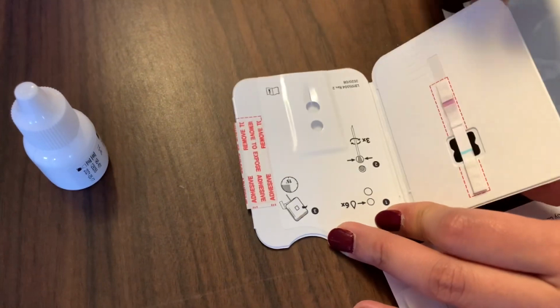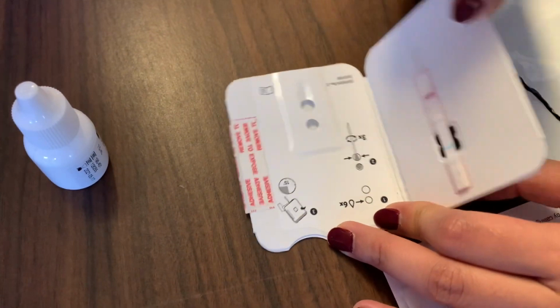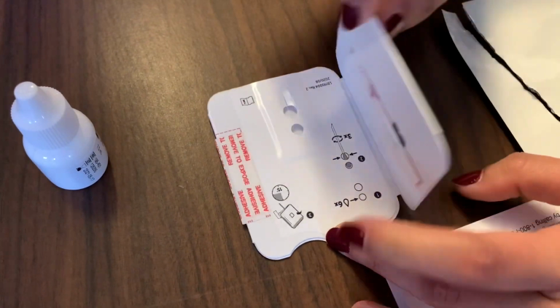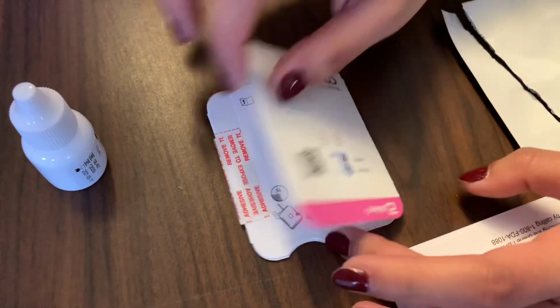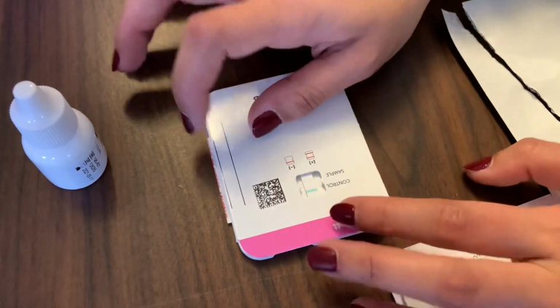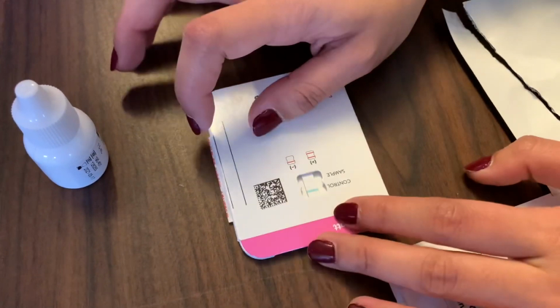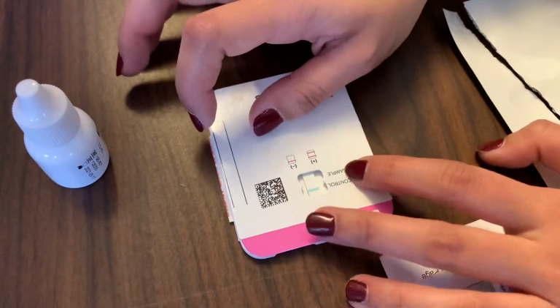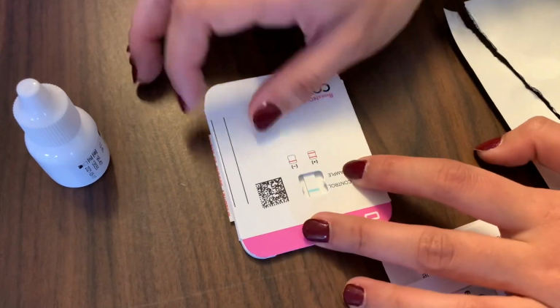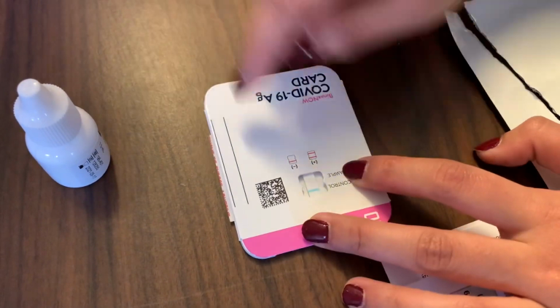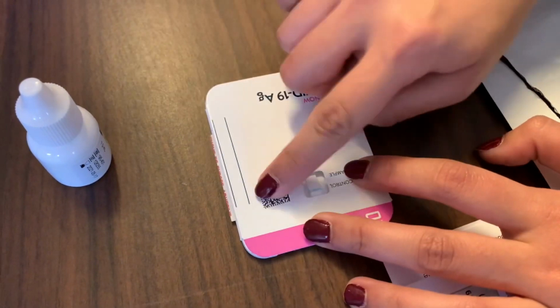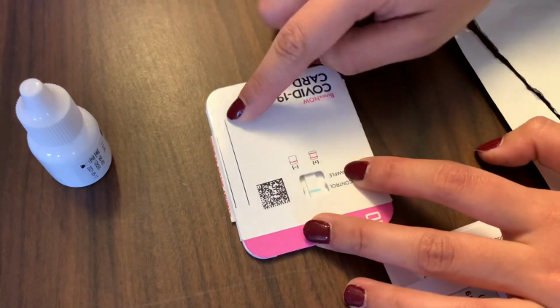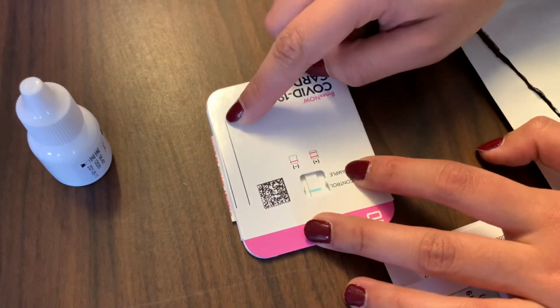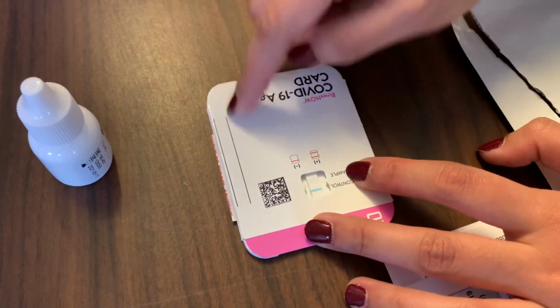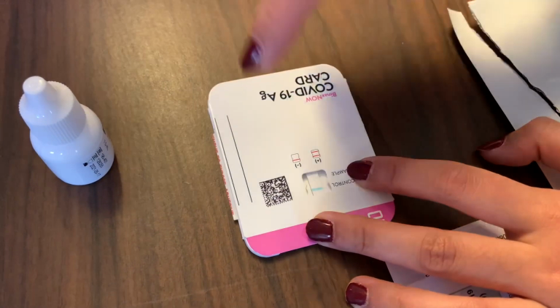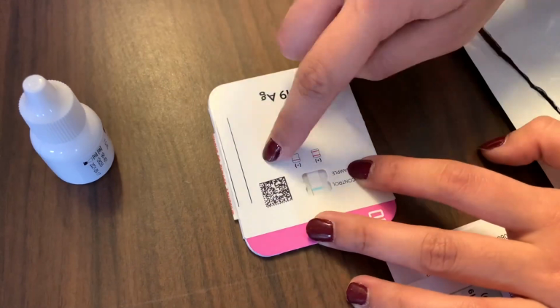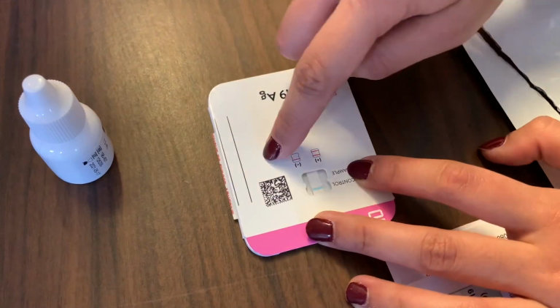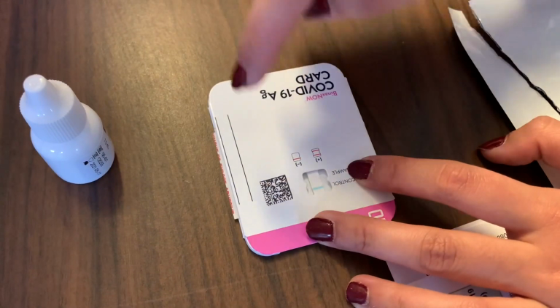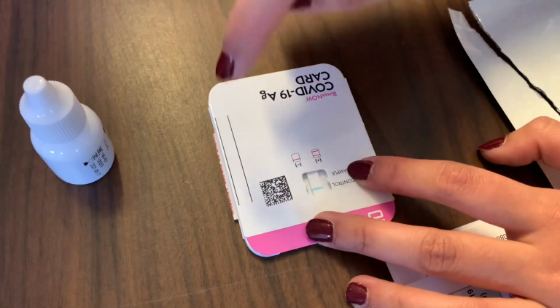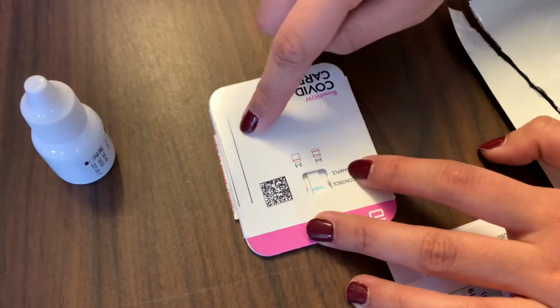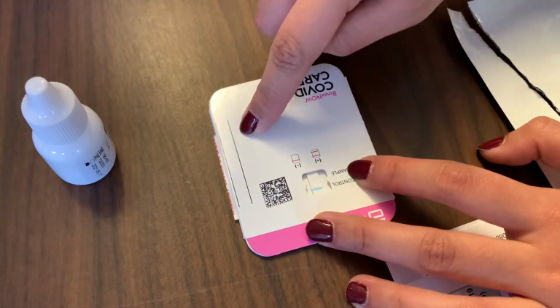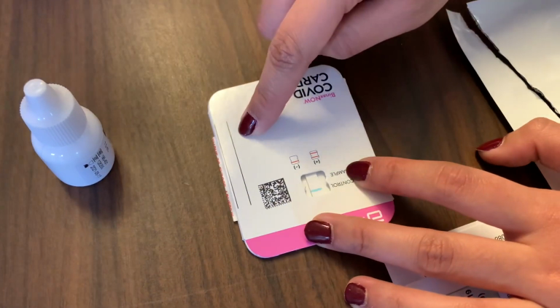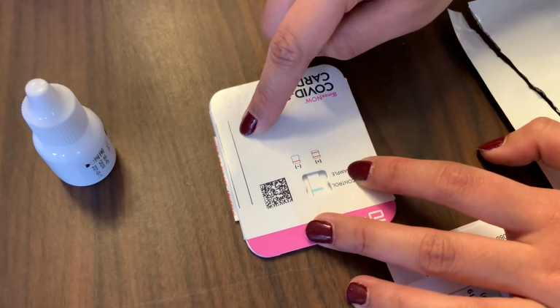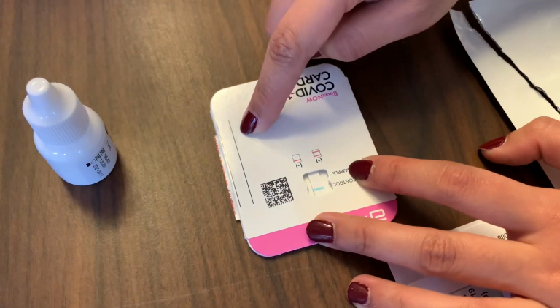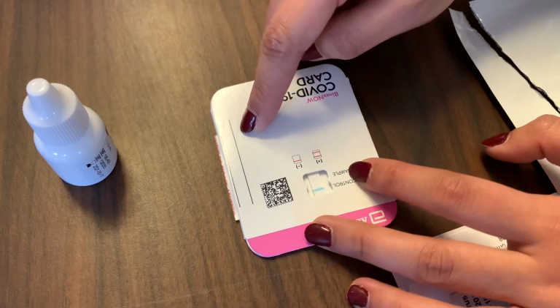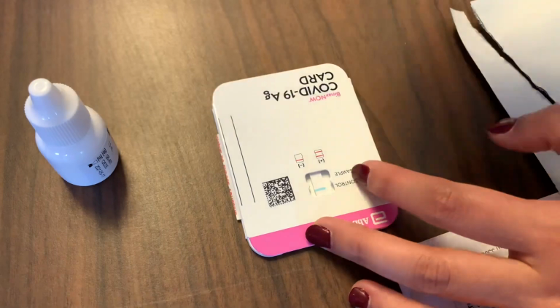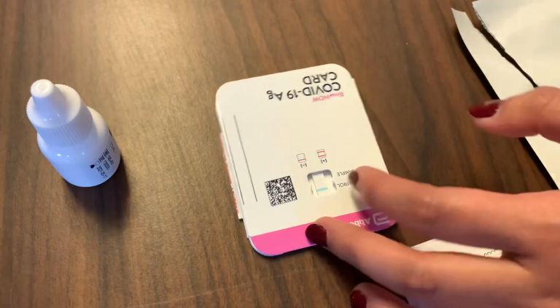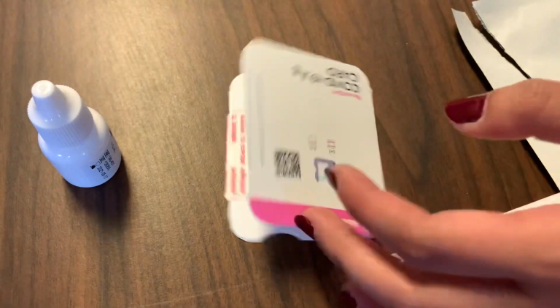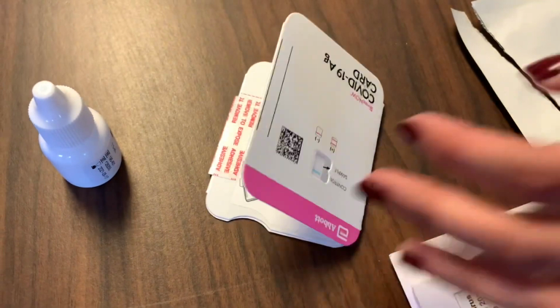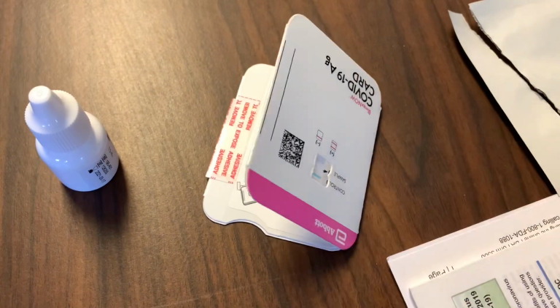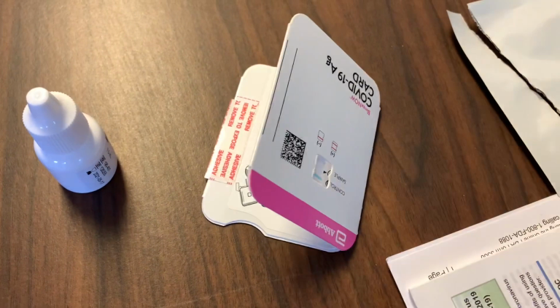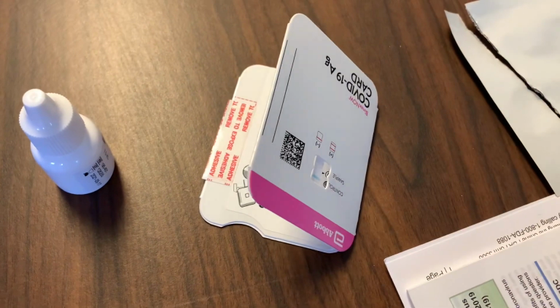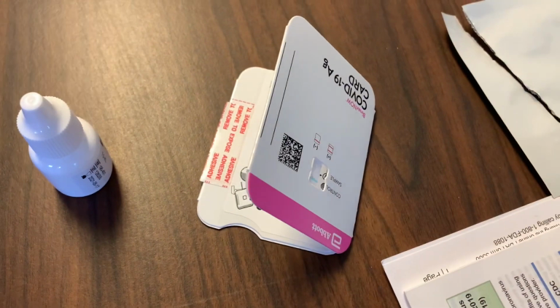Then write your name, the date, and the time, and start a 15-minute timer.